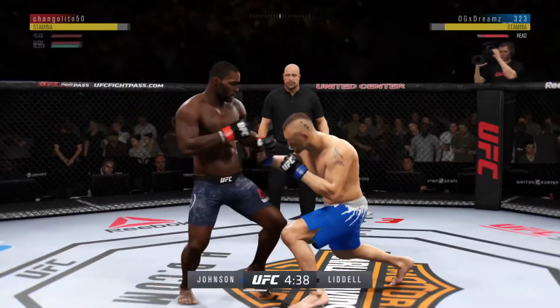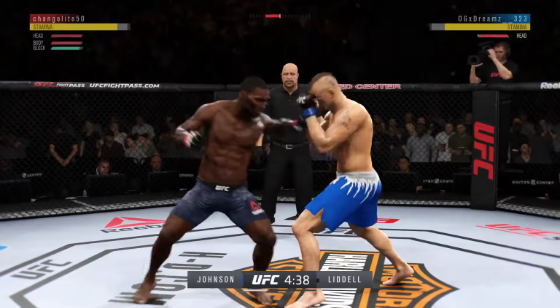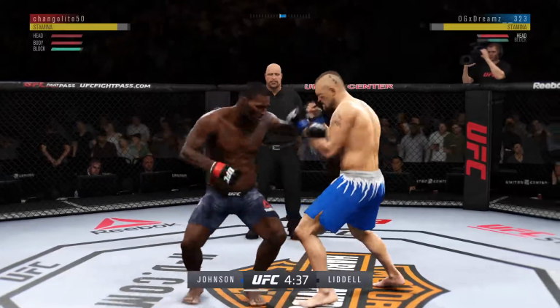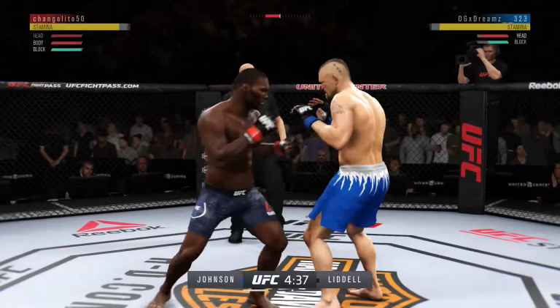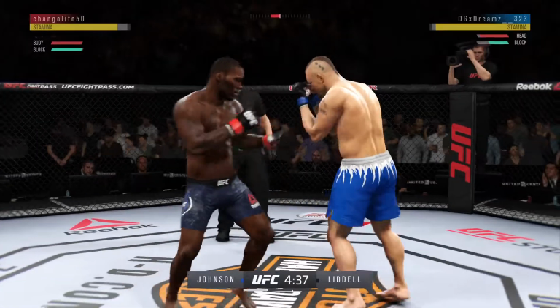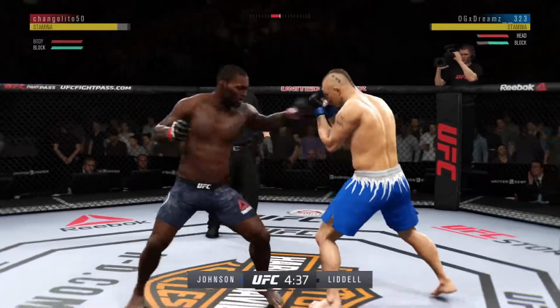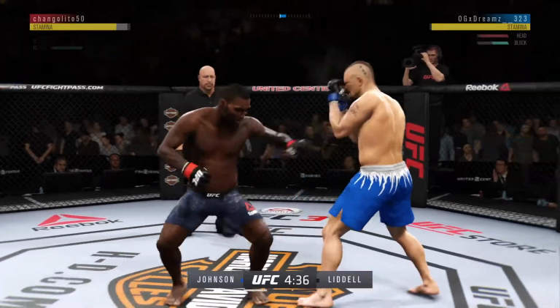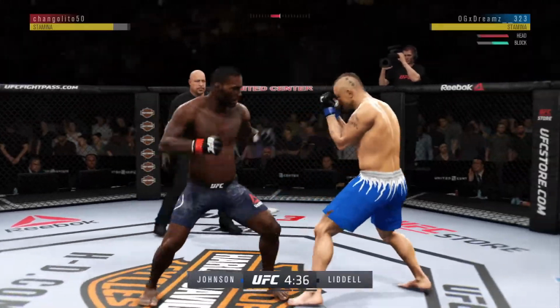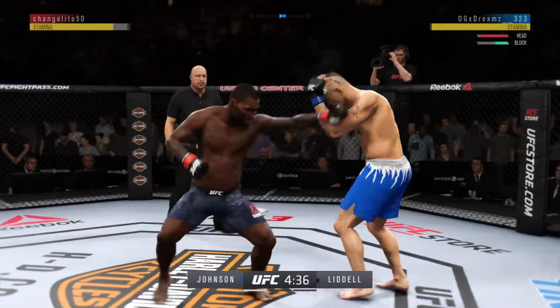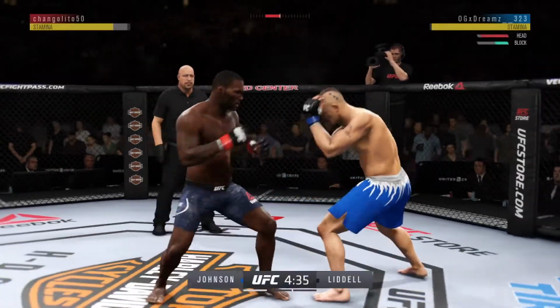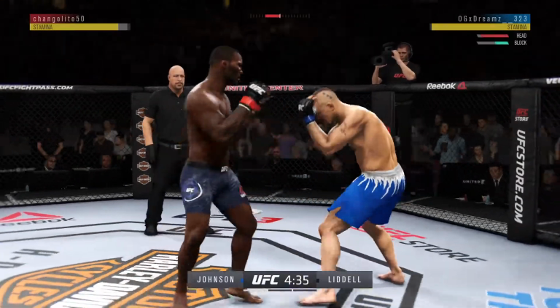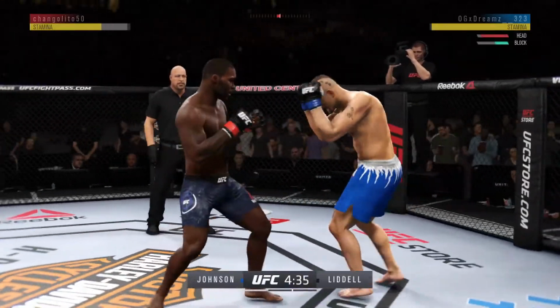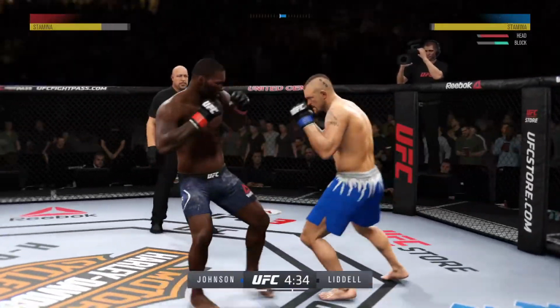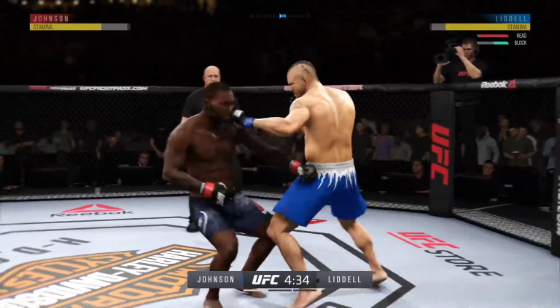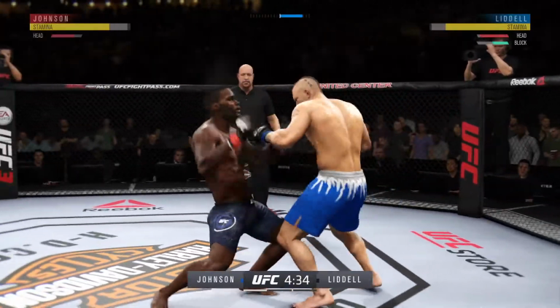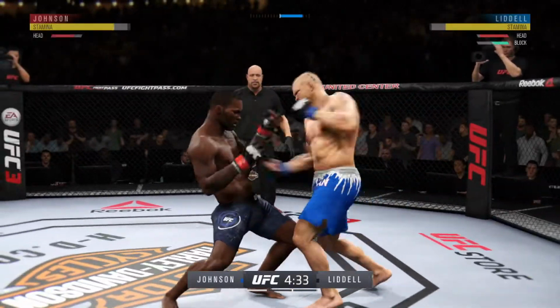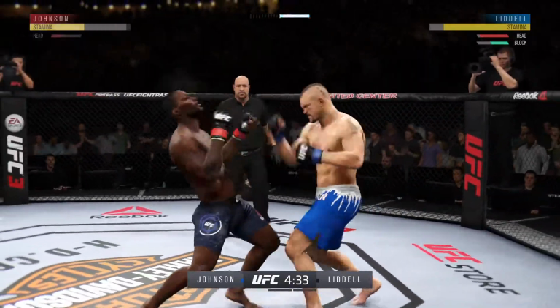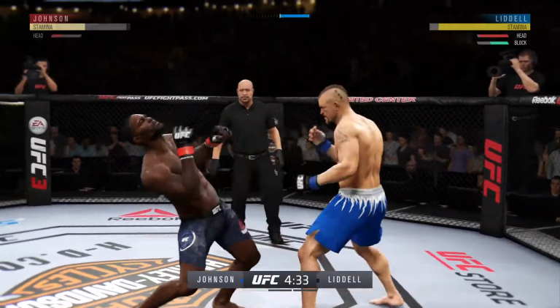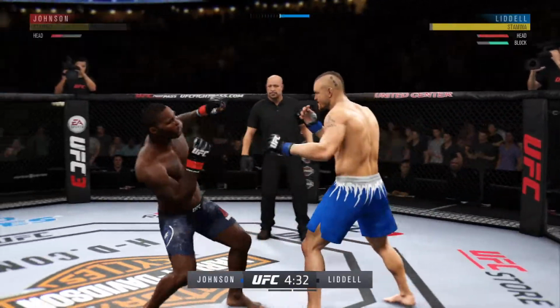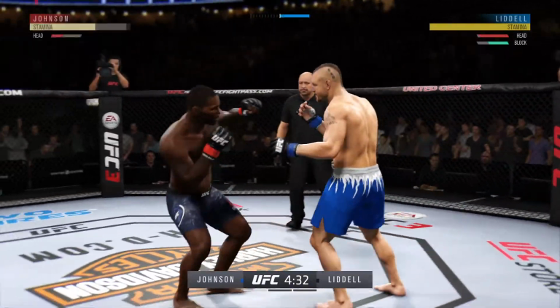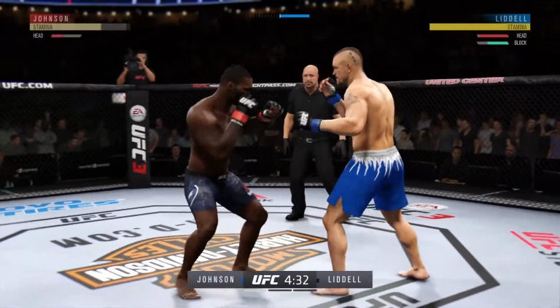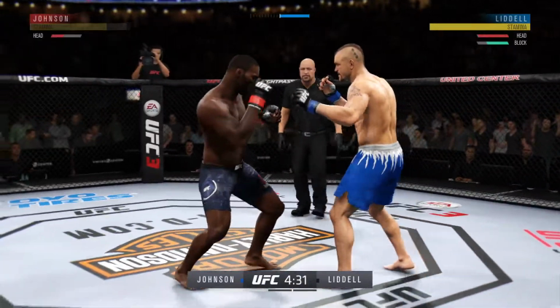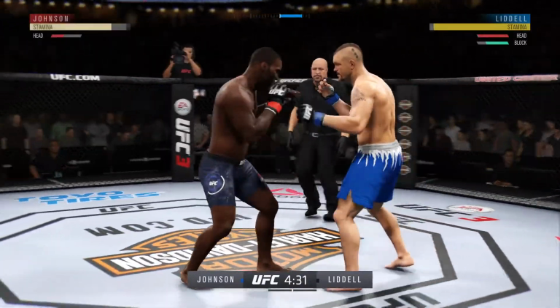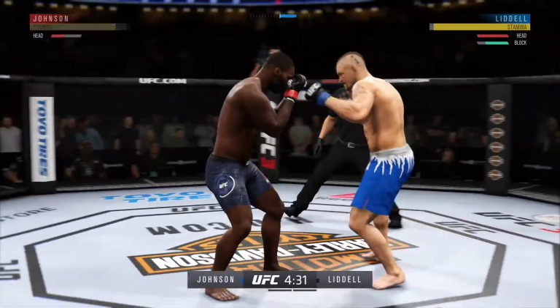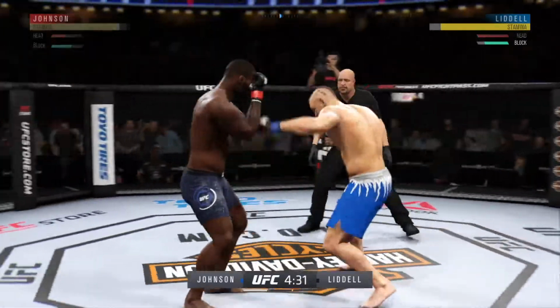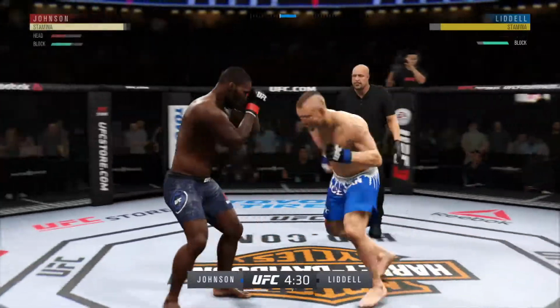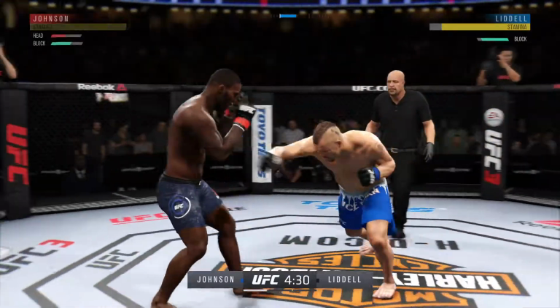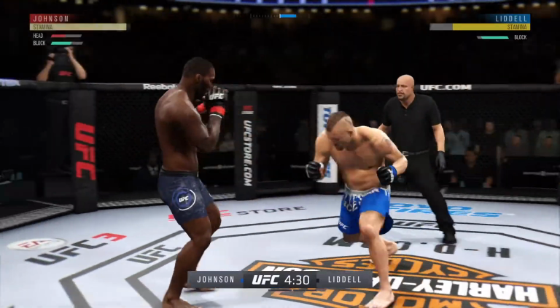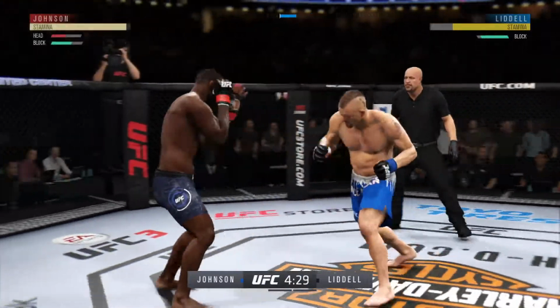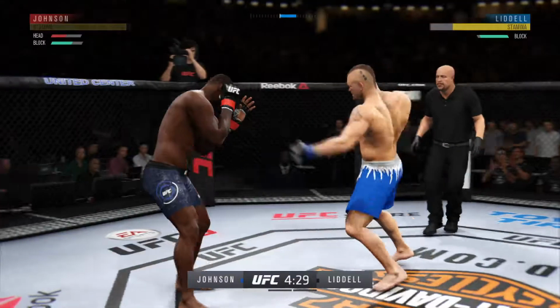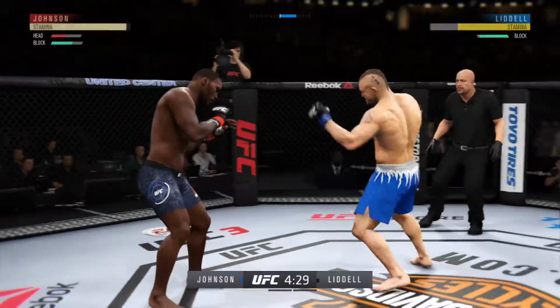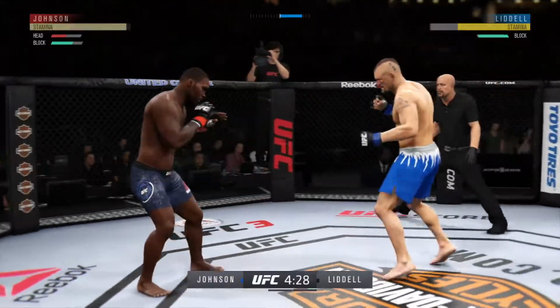Nice jab to the head by Johnson. He hurt him. He hurt him bad. He's got him hurt here.